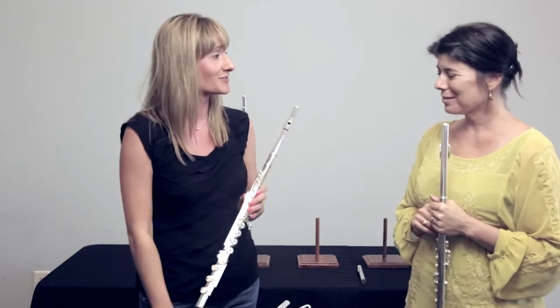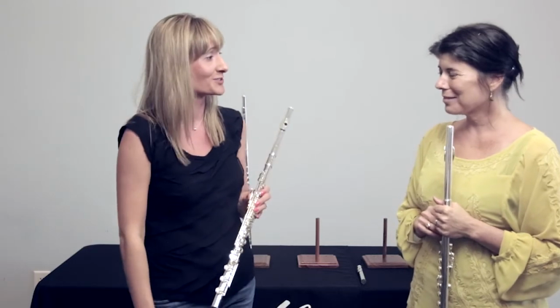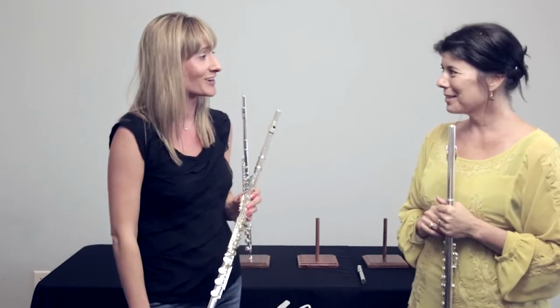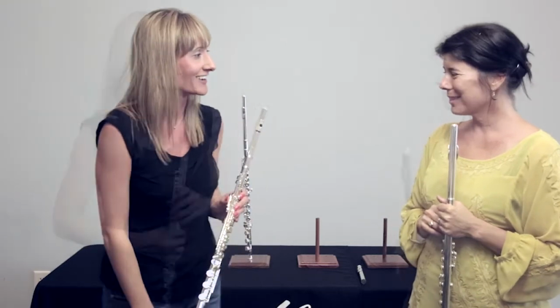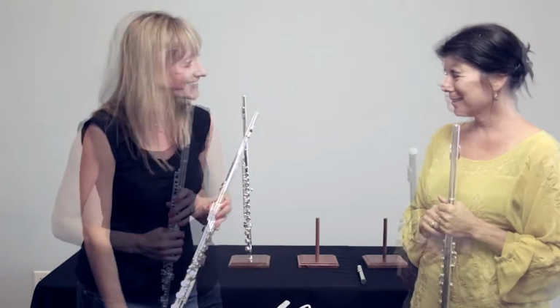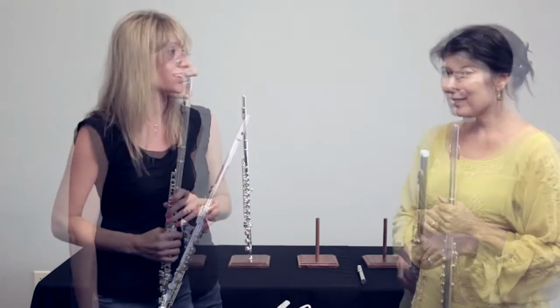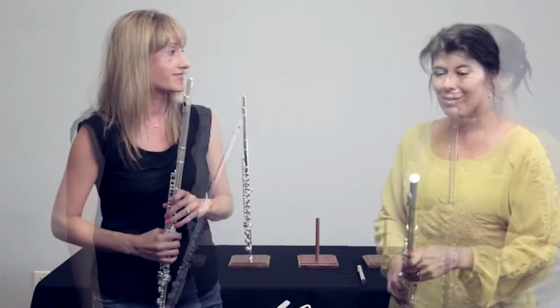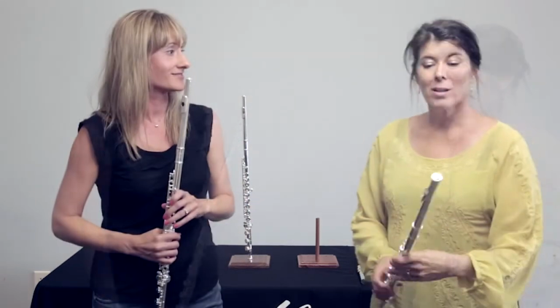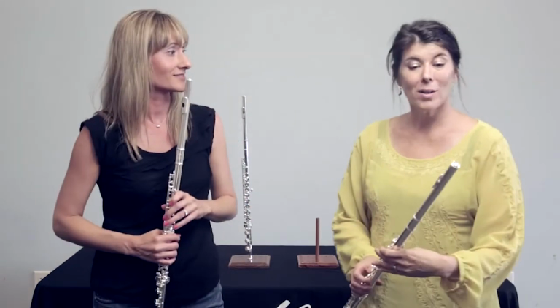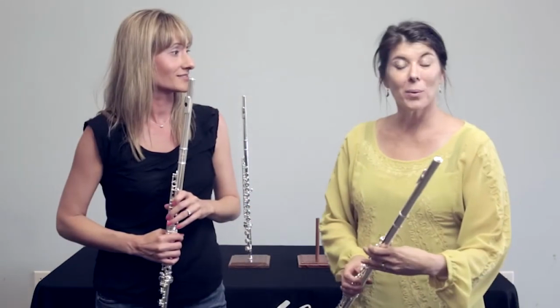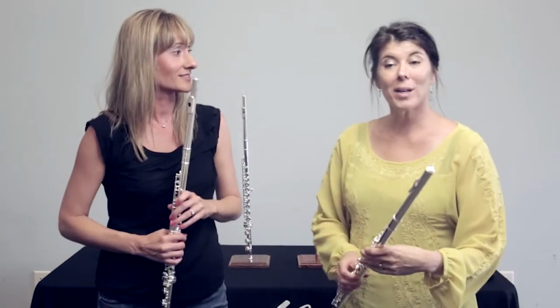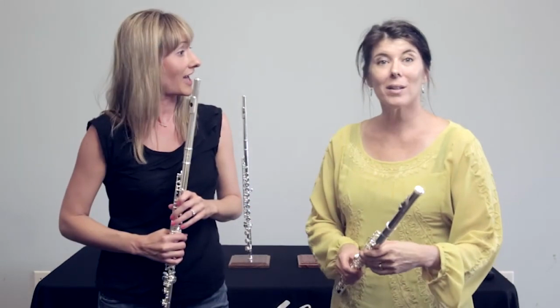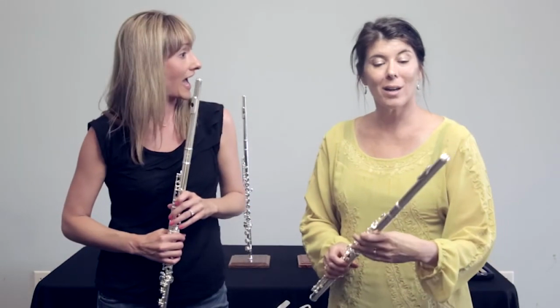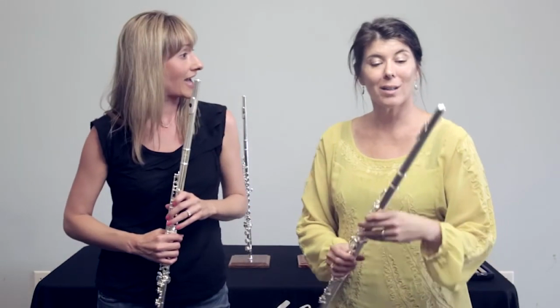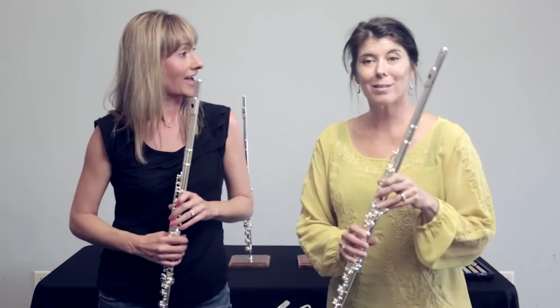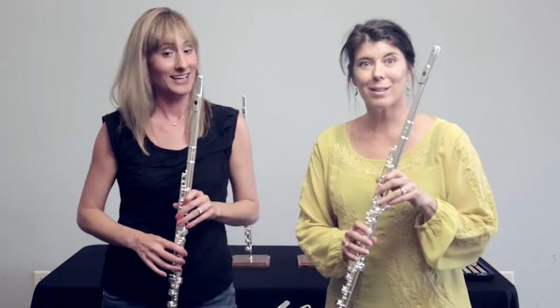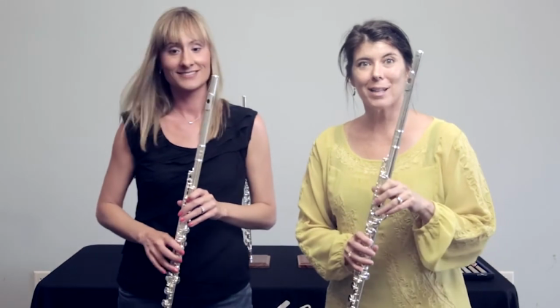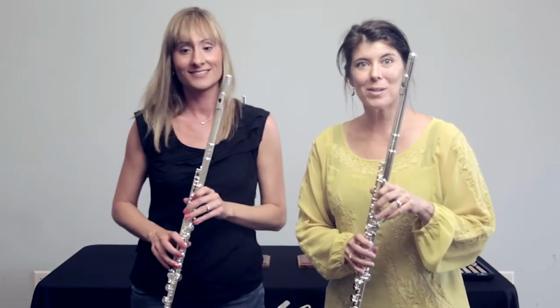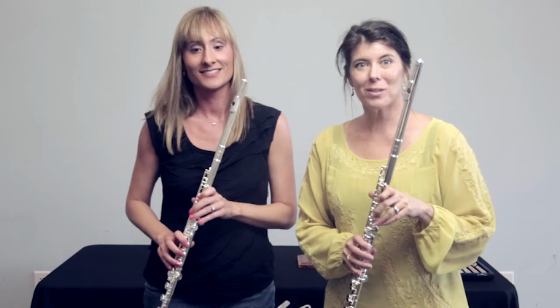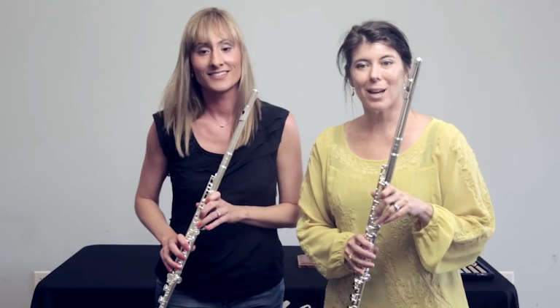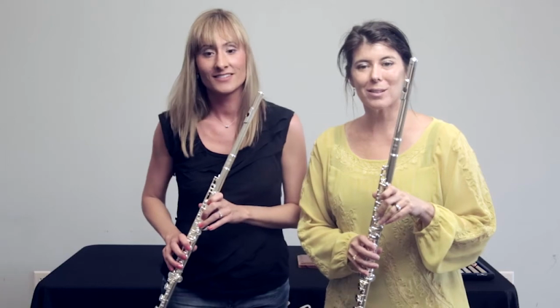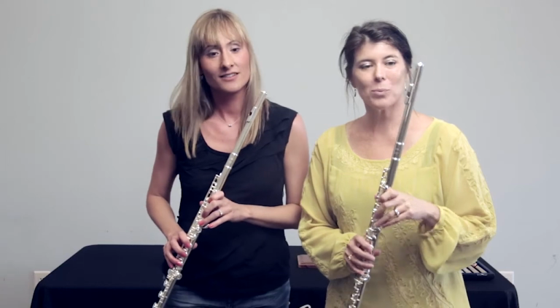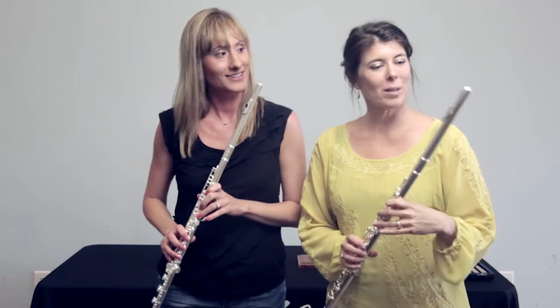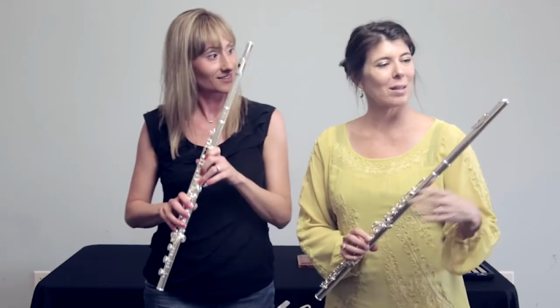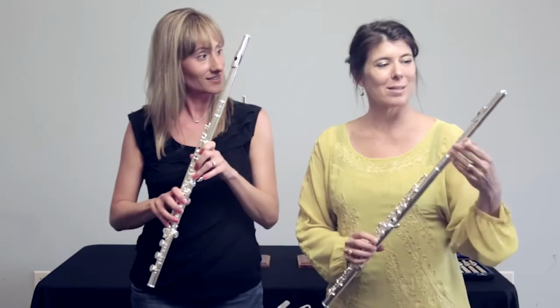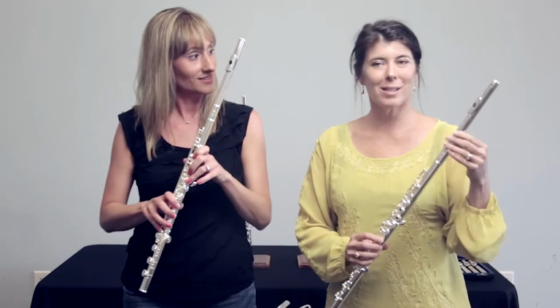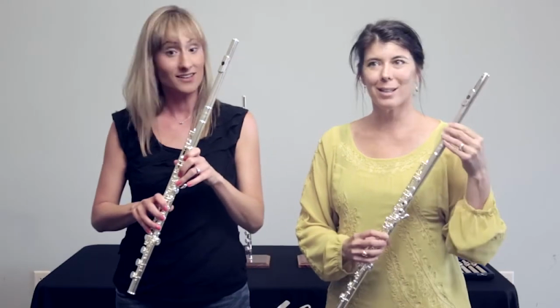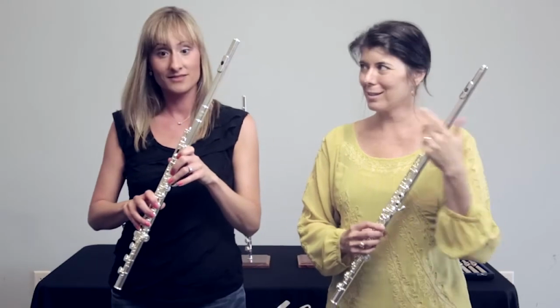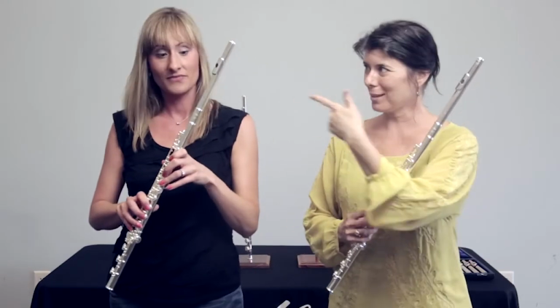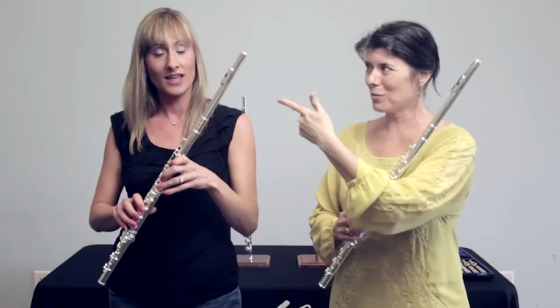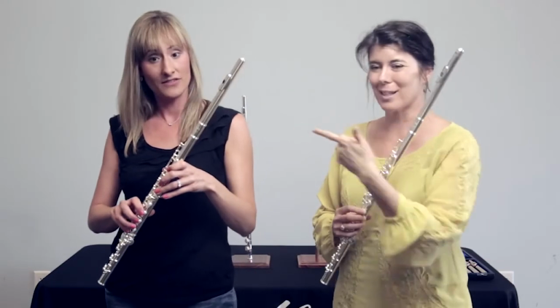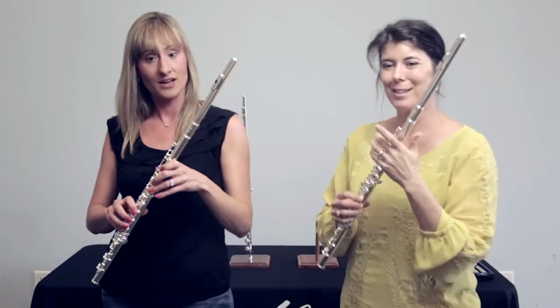It feels so great. So here are the 907 Altus with a Z cut and a V cut.